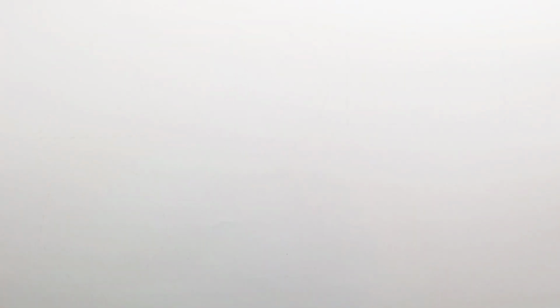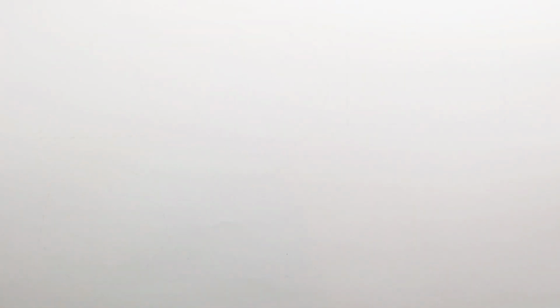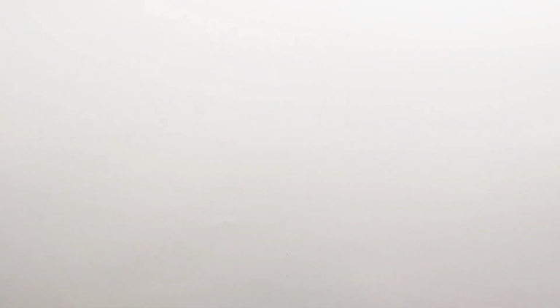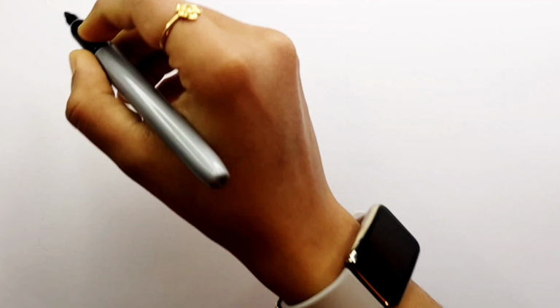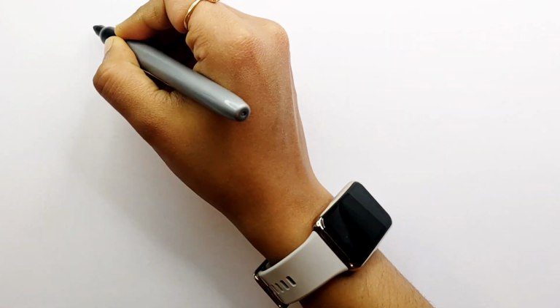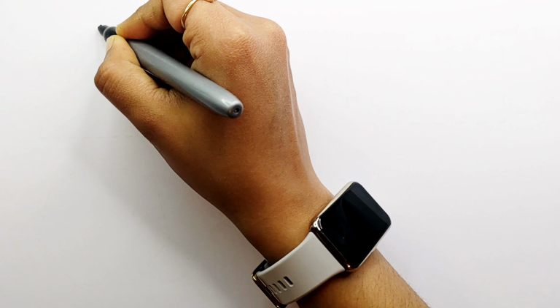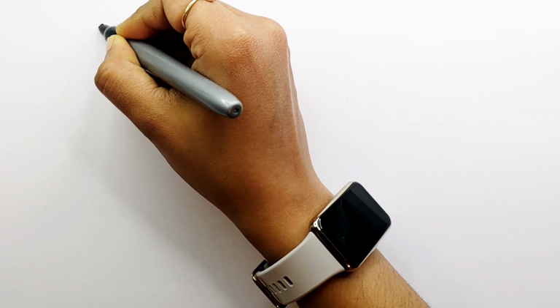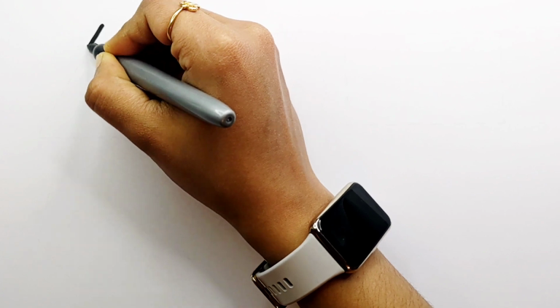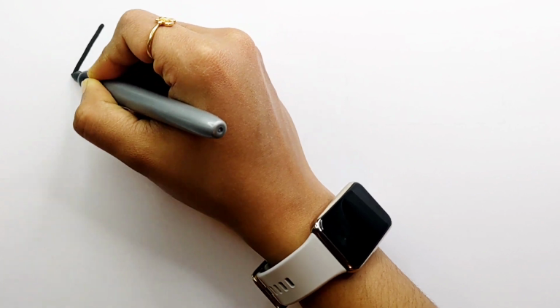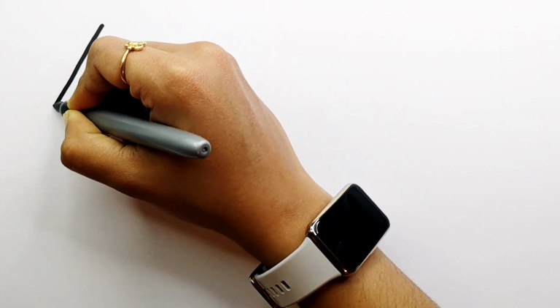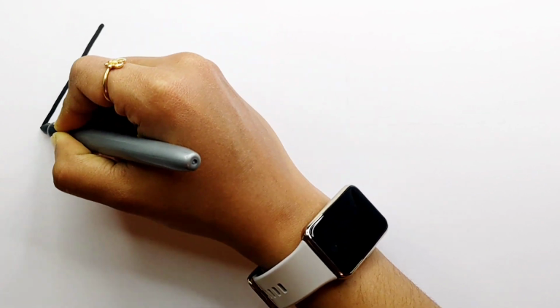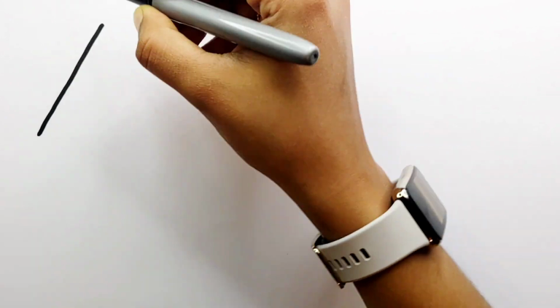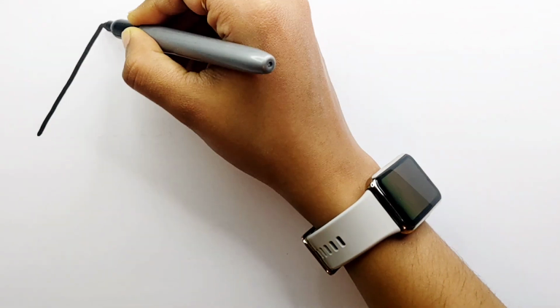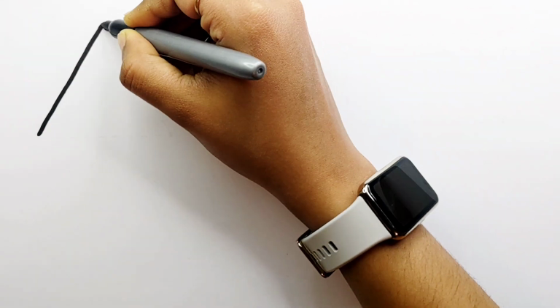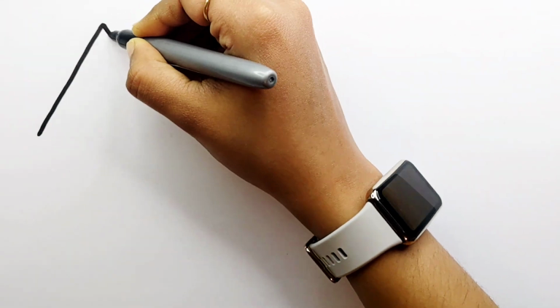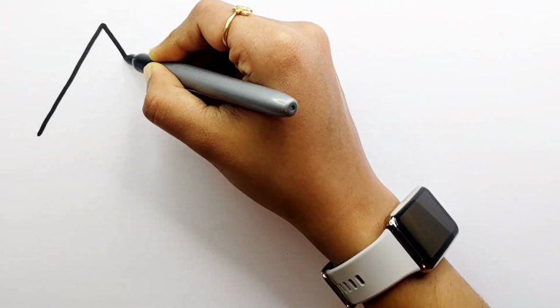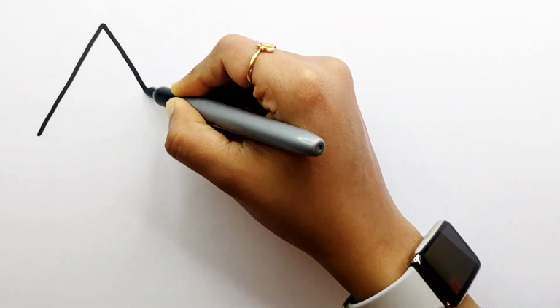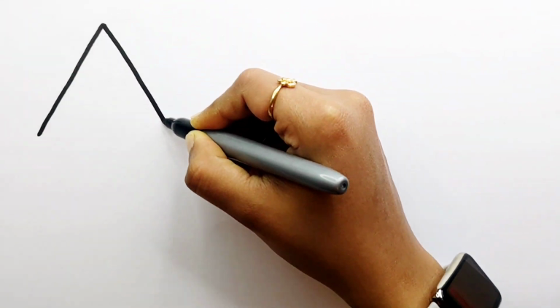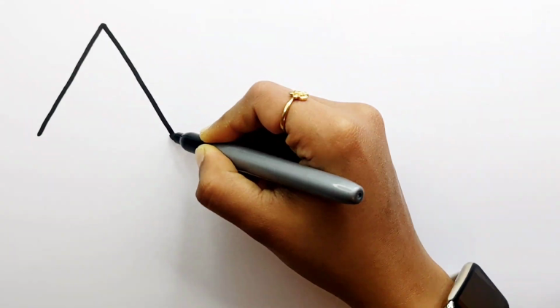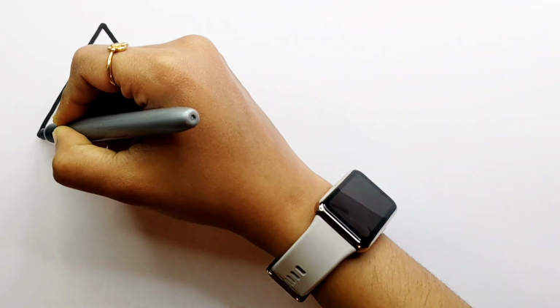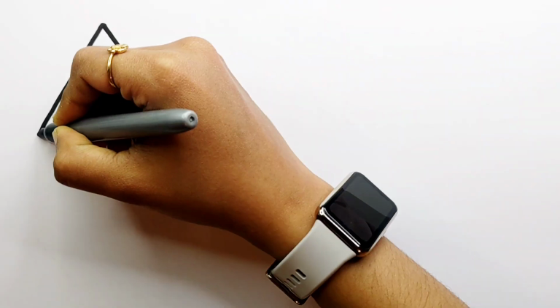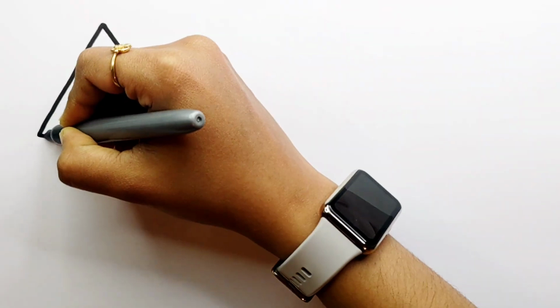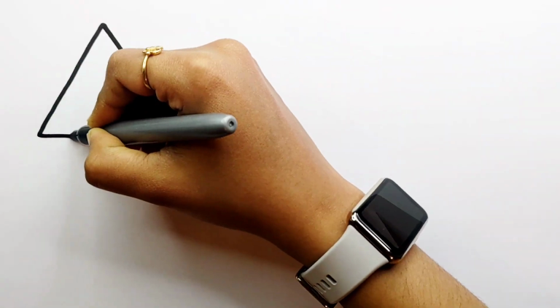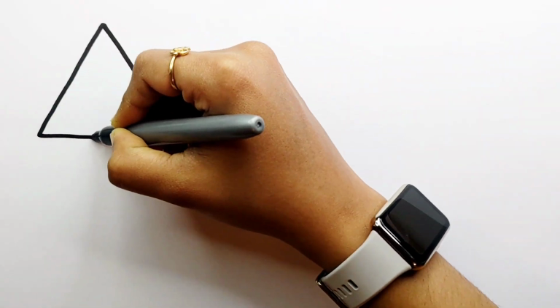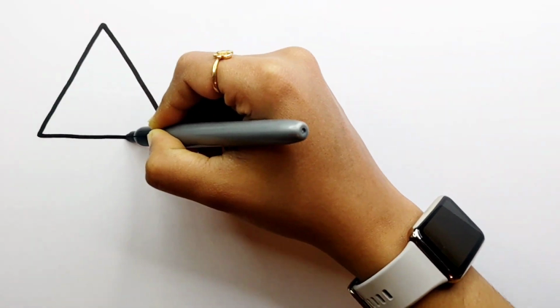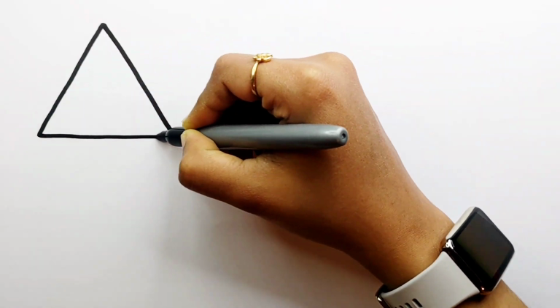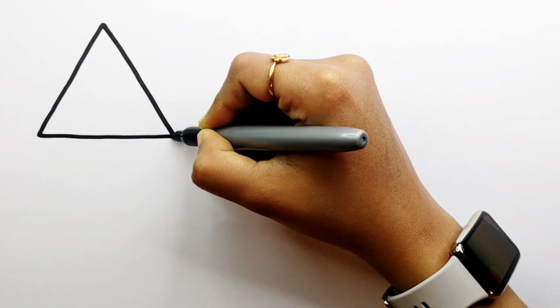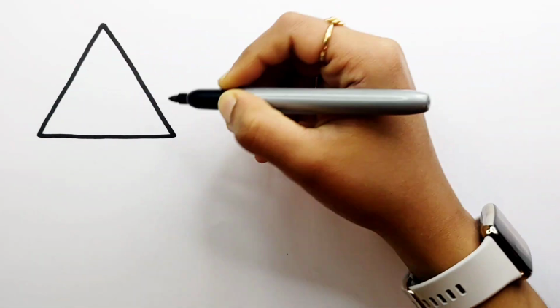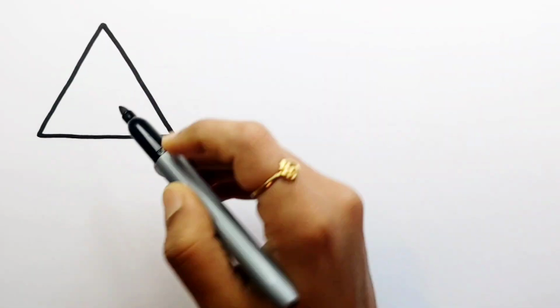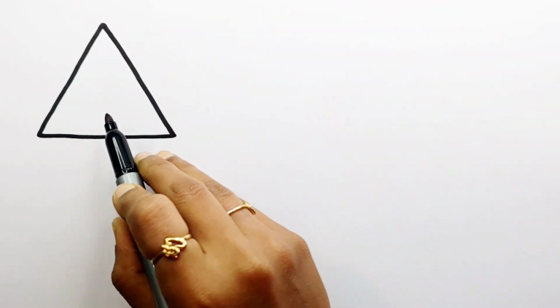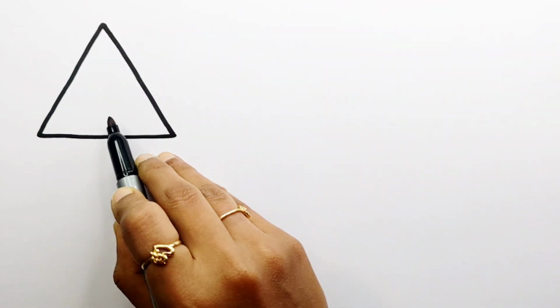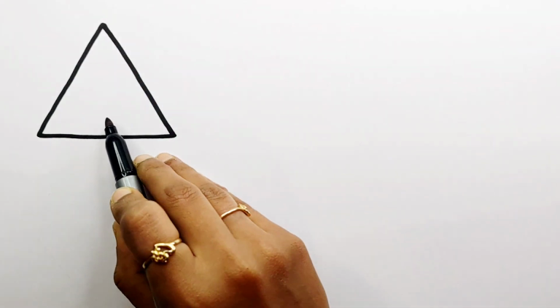Let's learn to draw some 2D shapes. Triangle.